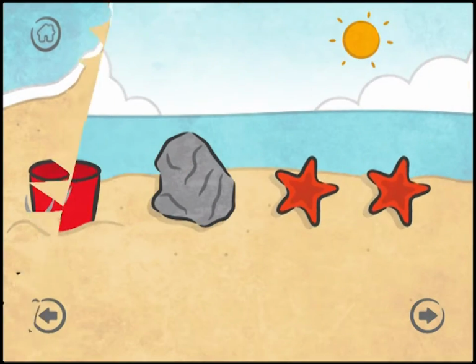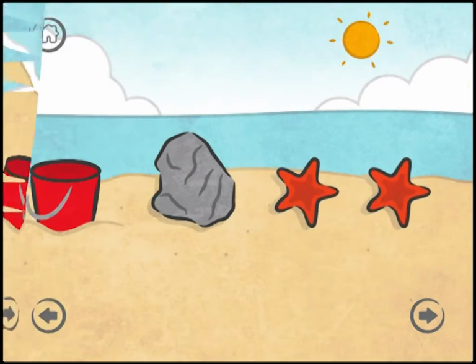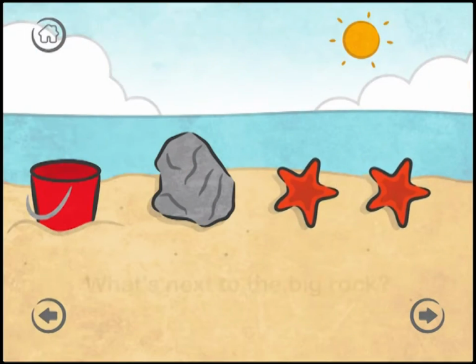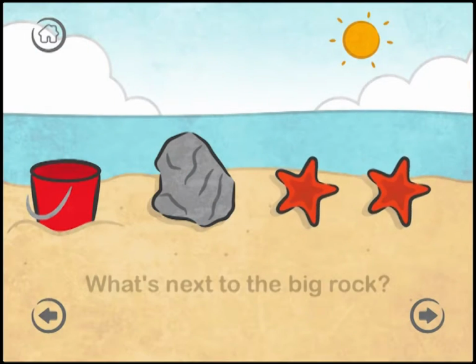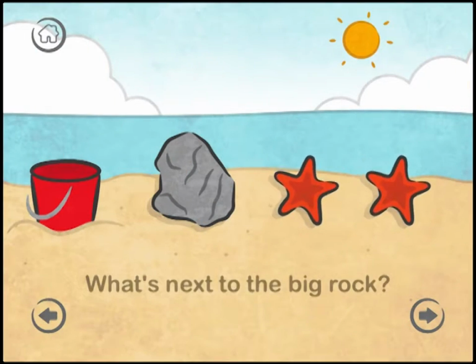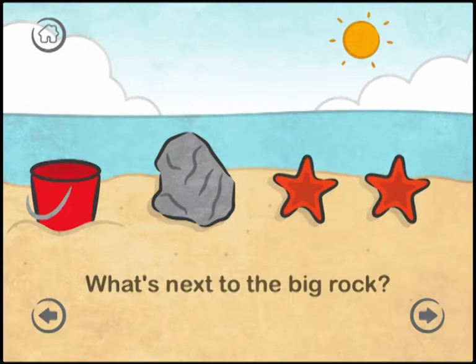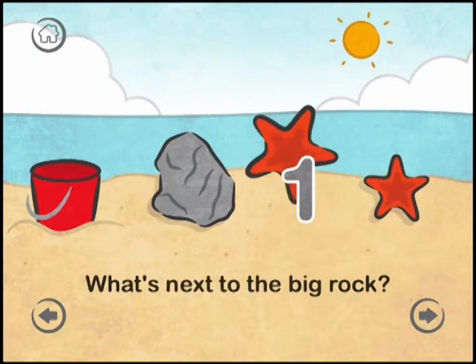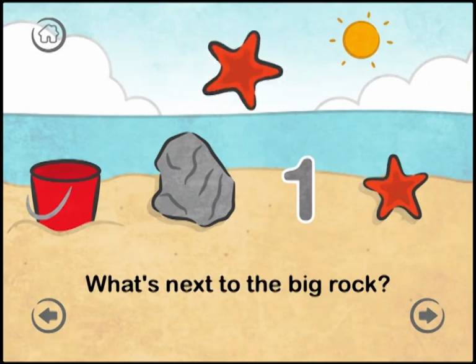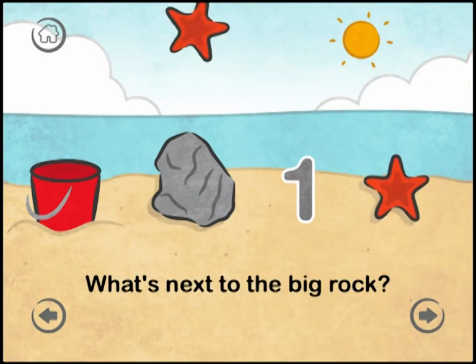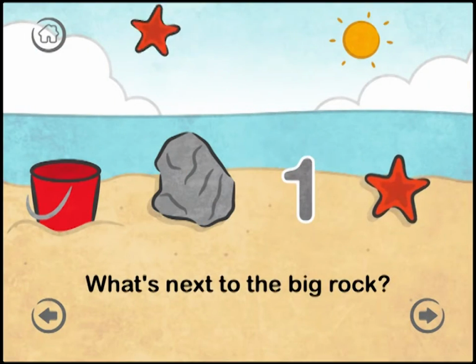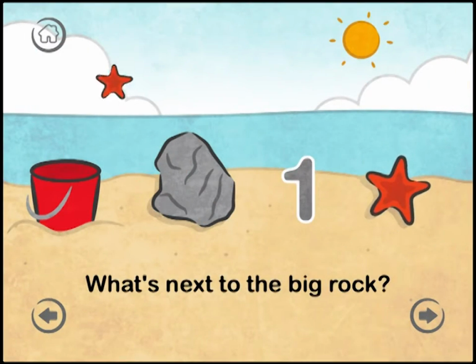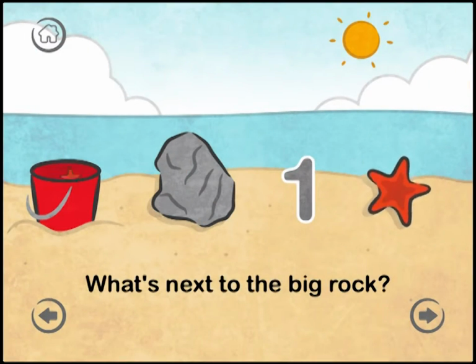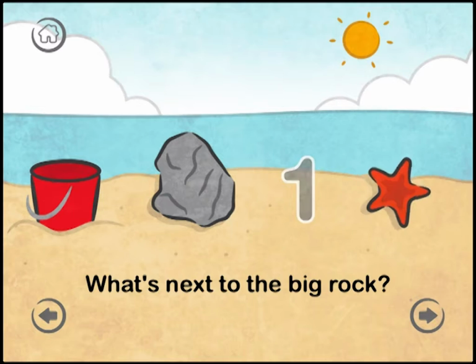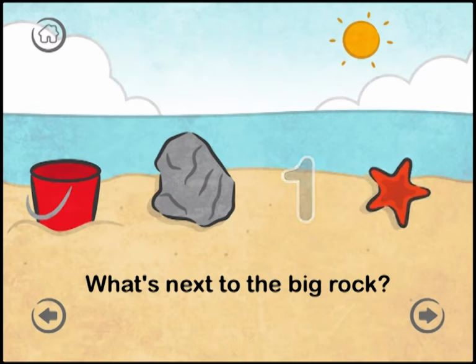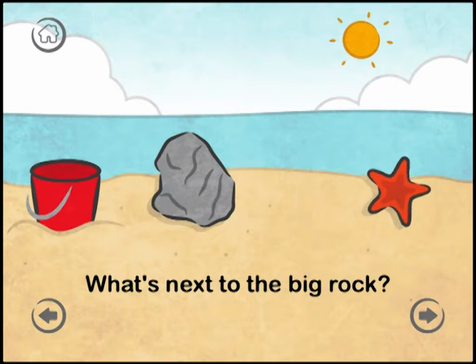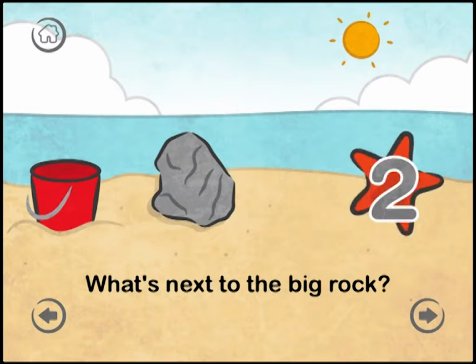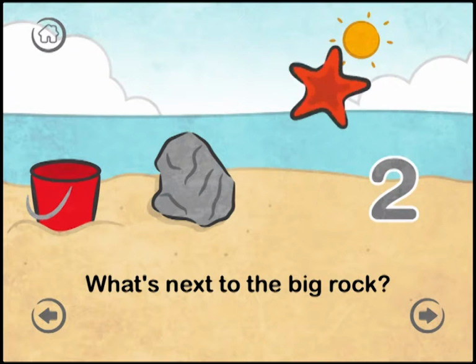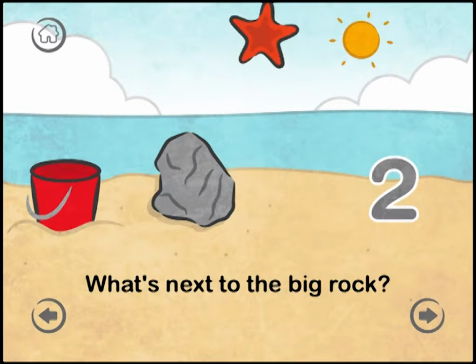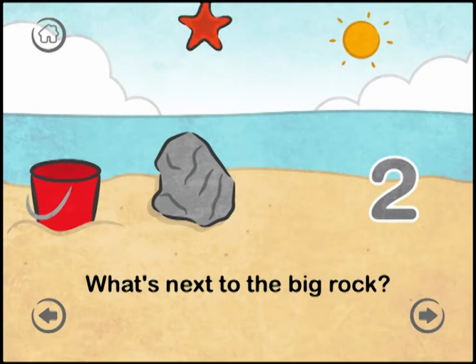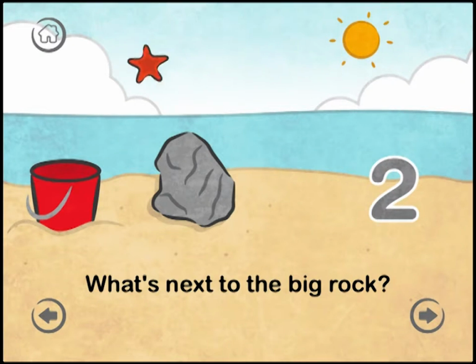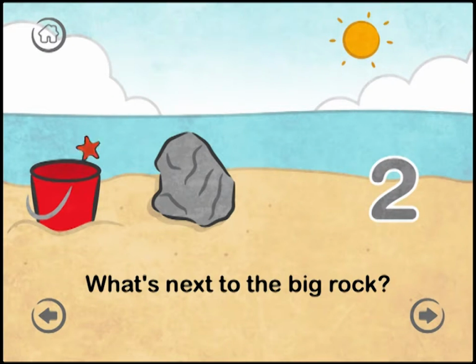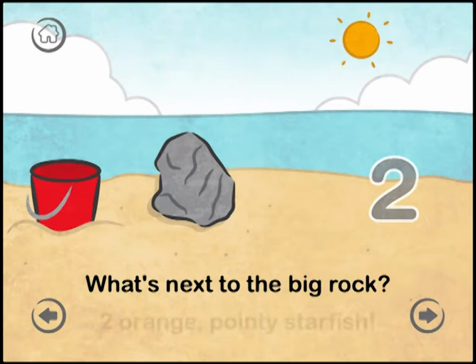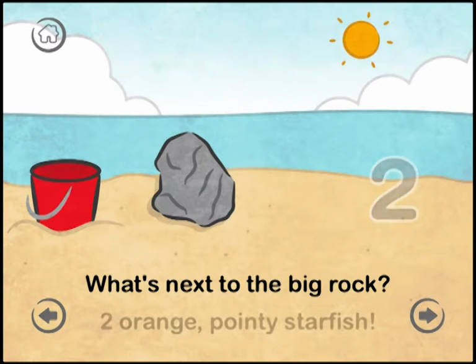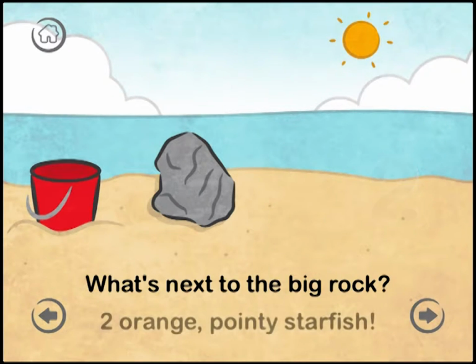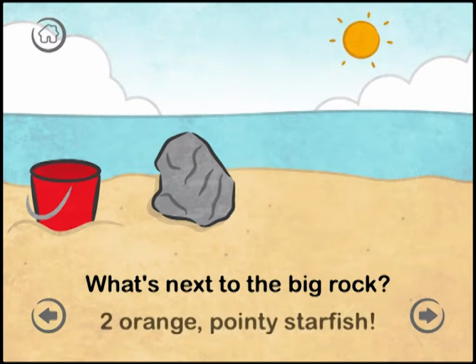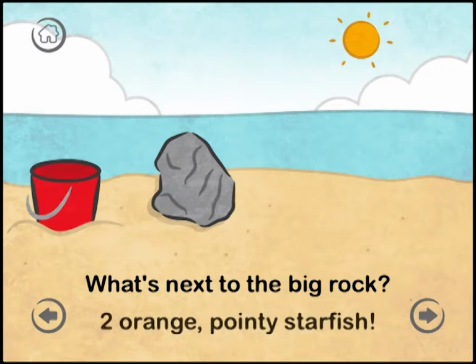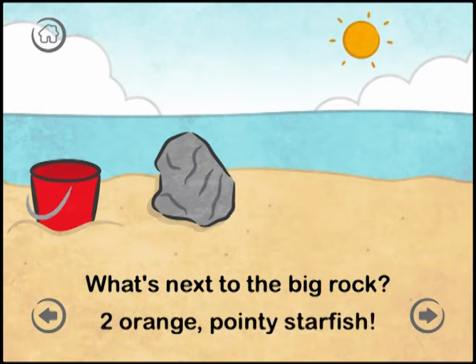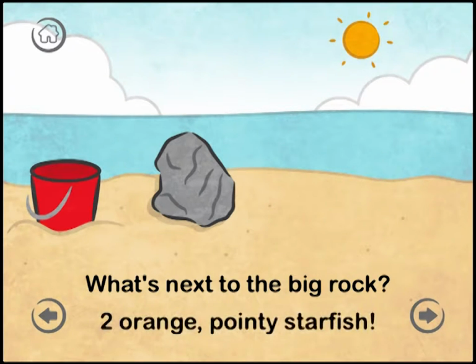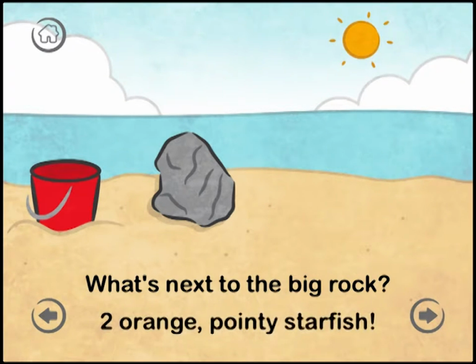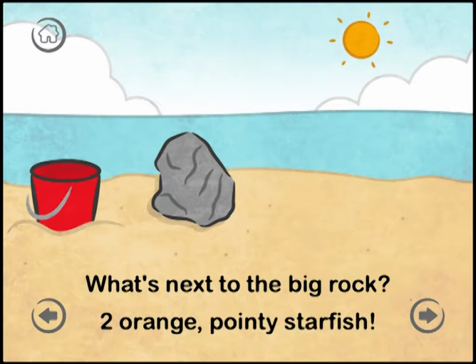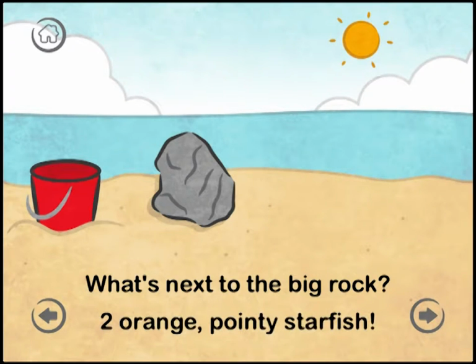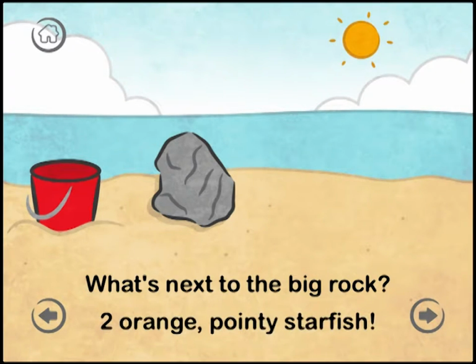What's next in the big rock? Two. Two orange pointy stars.